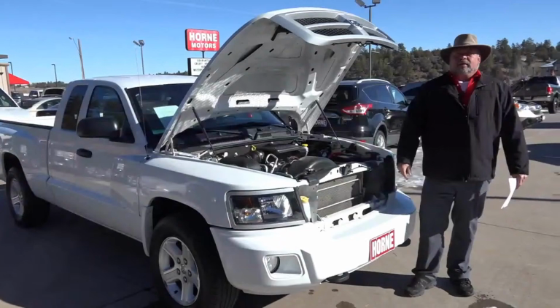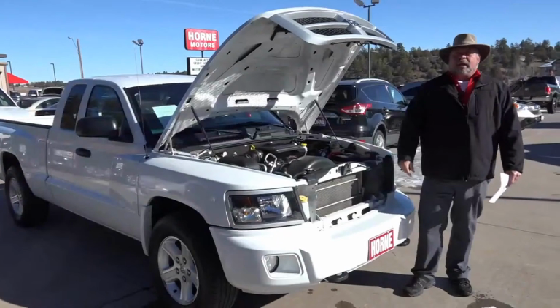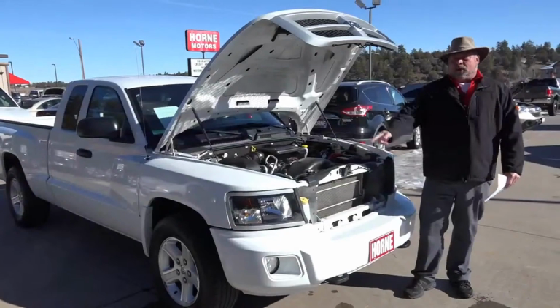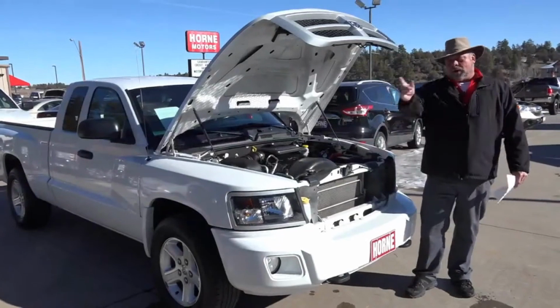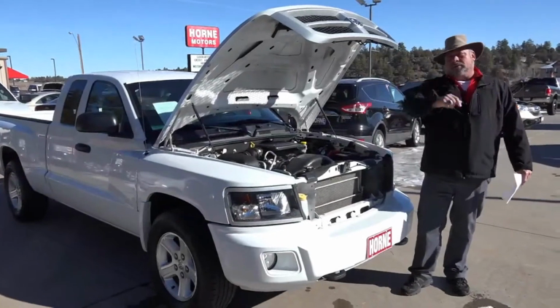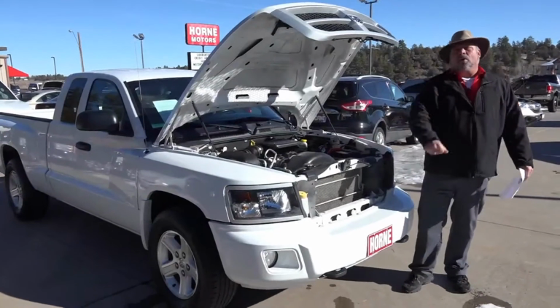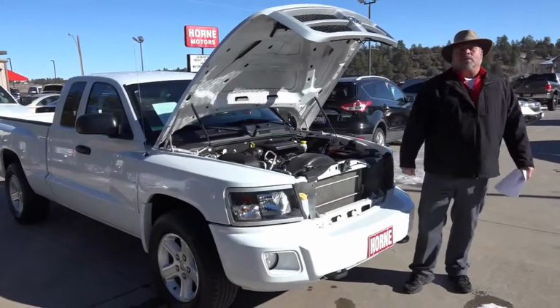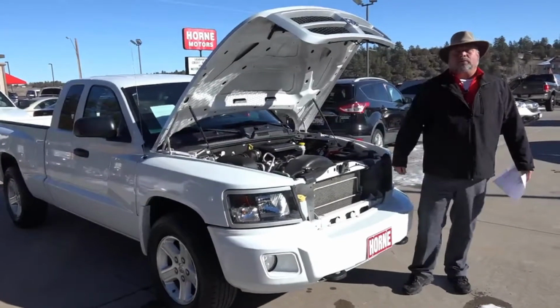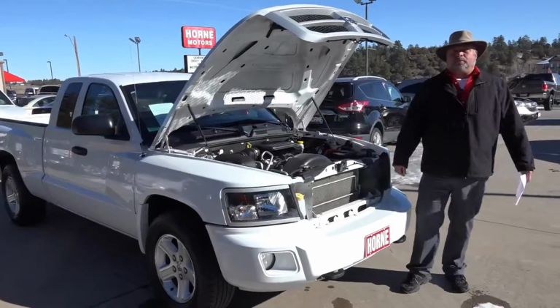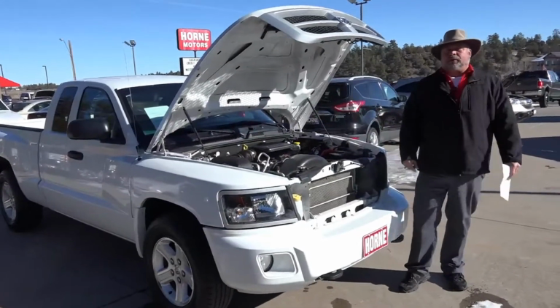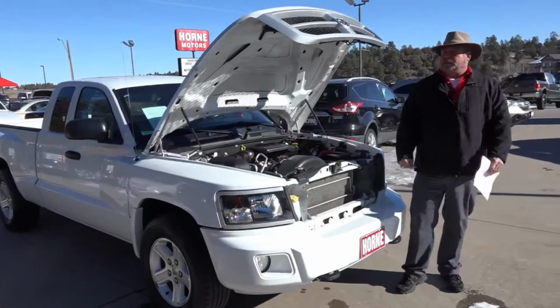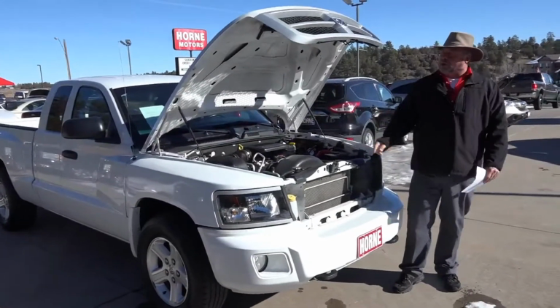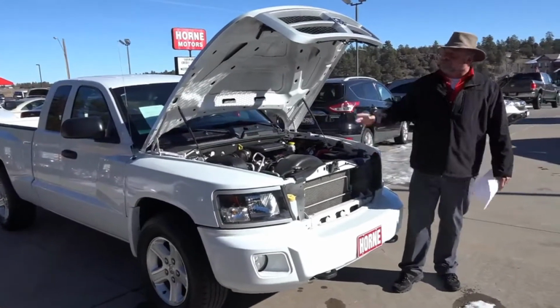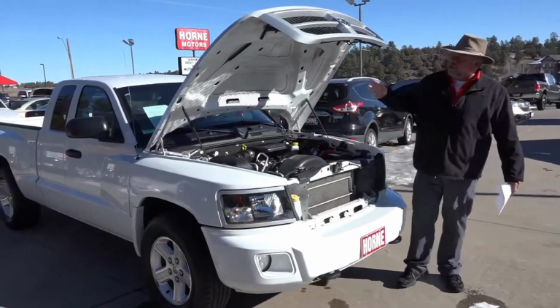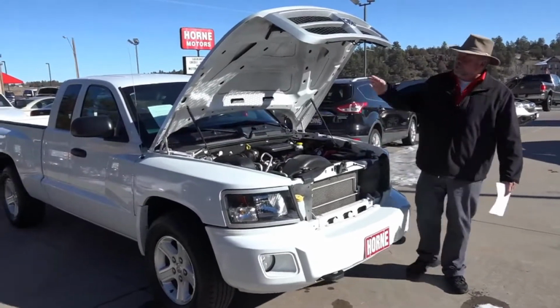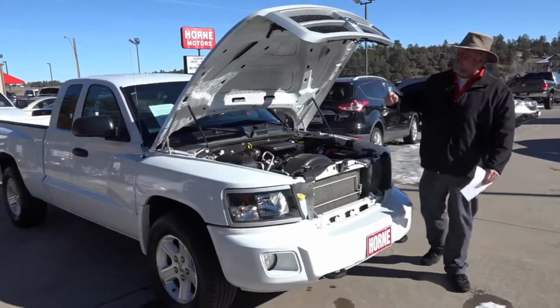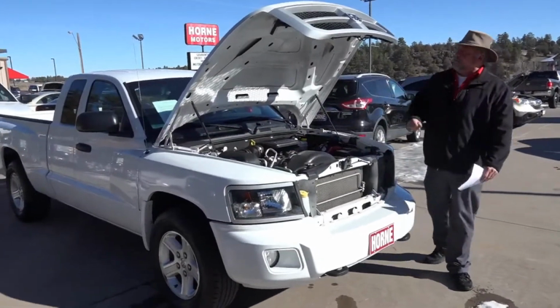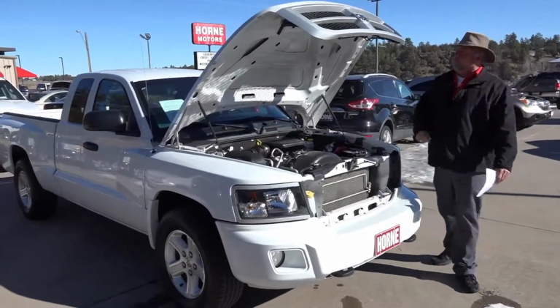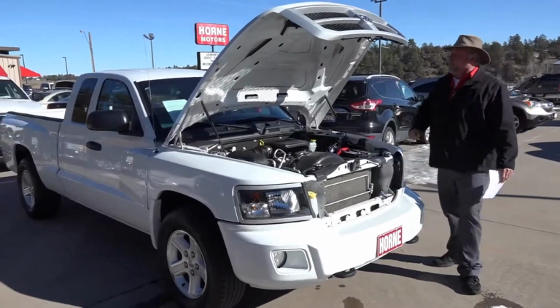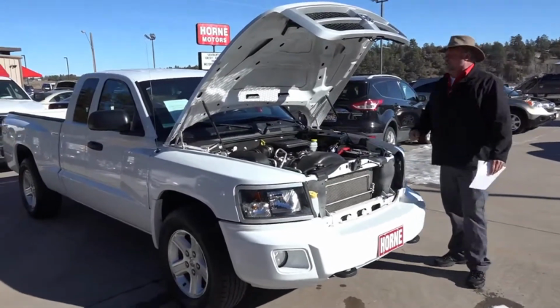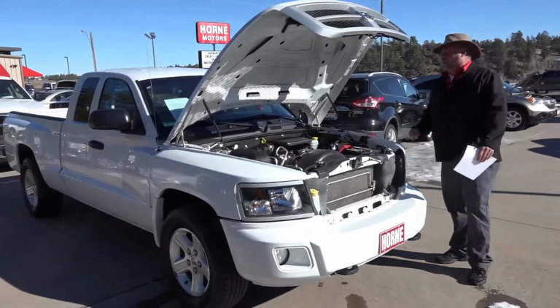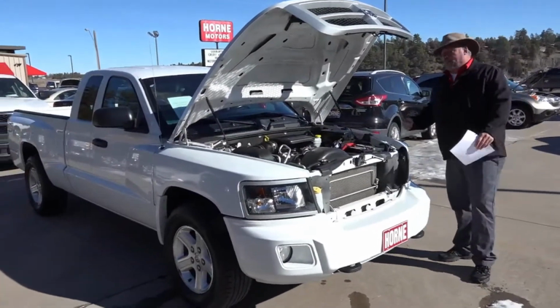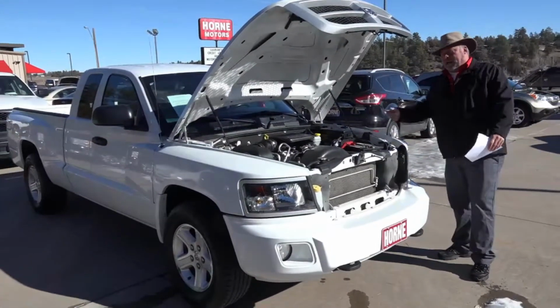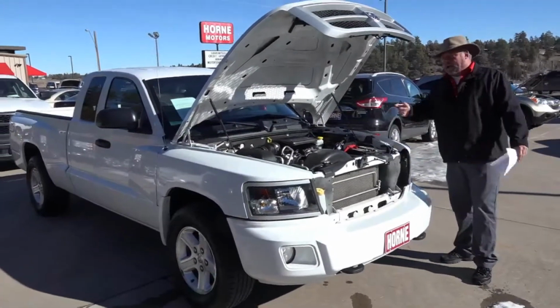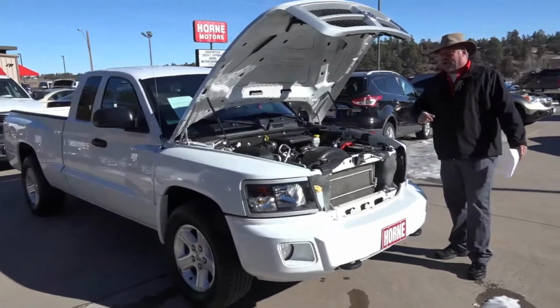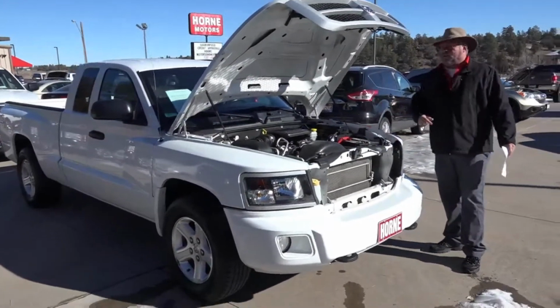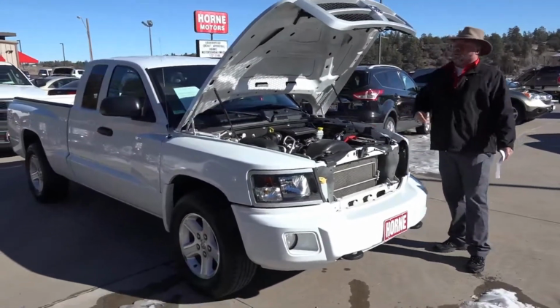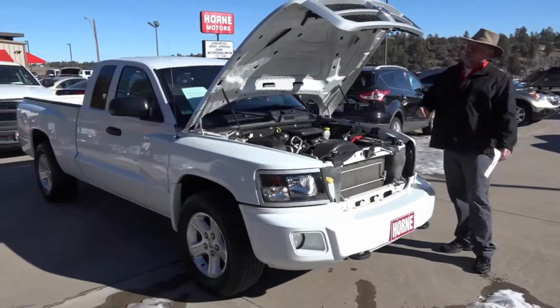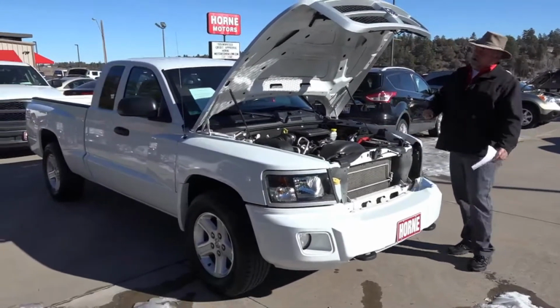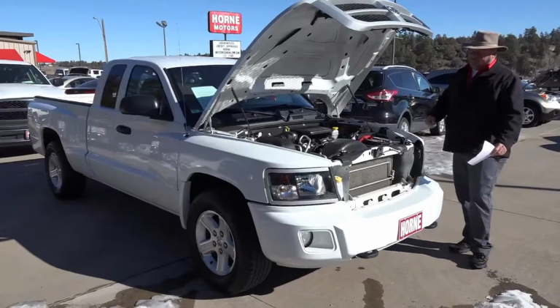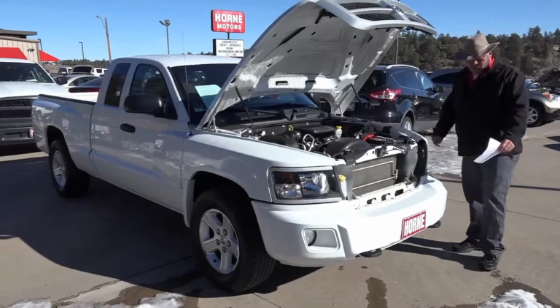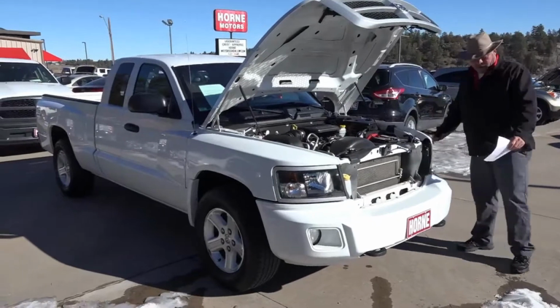Hey, welcome to Horn Motors. Big Rich here. If you're looking for a mid-size truck, Matt, I've got a great one right here for you.